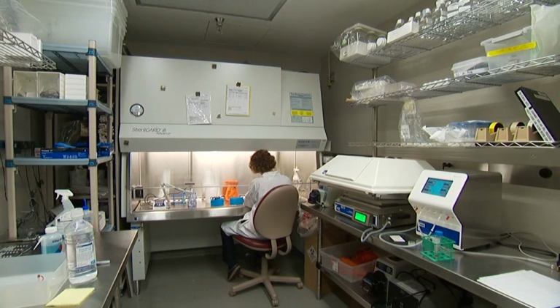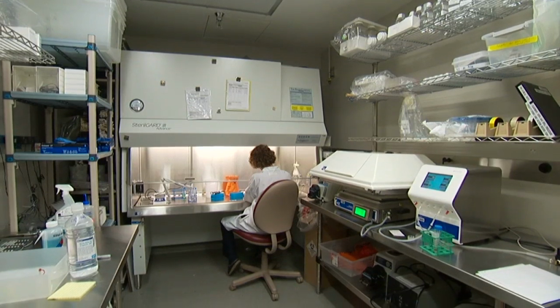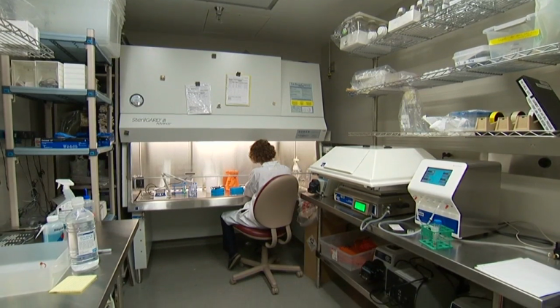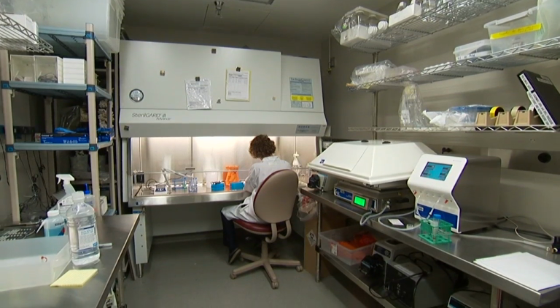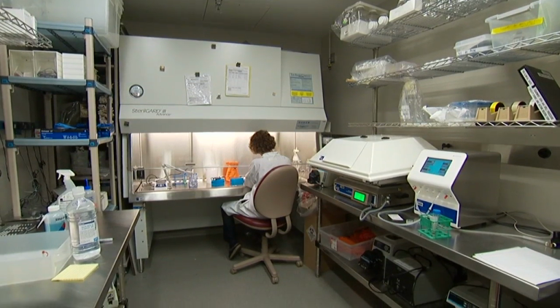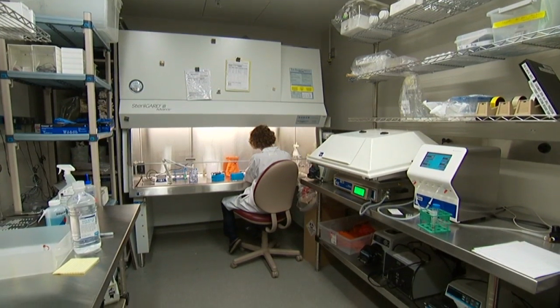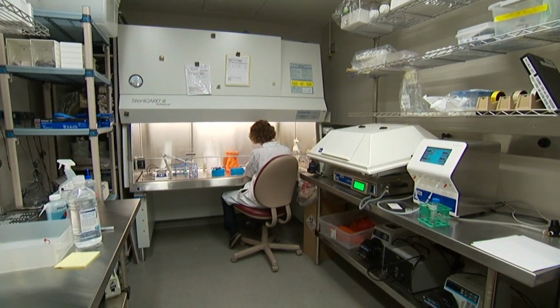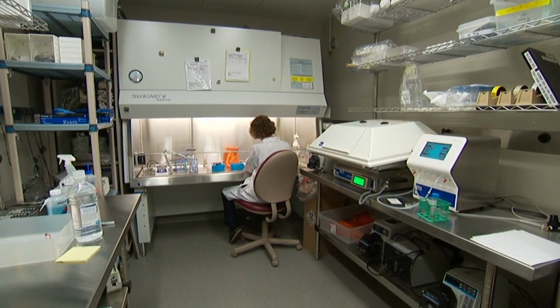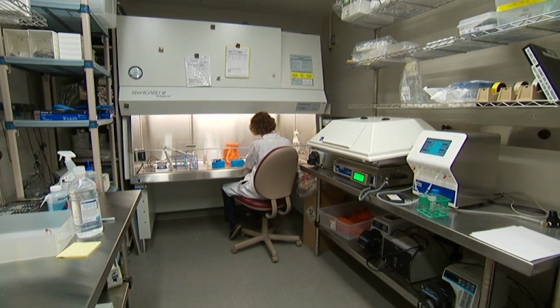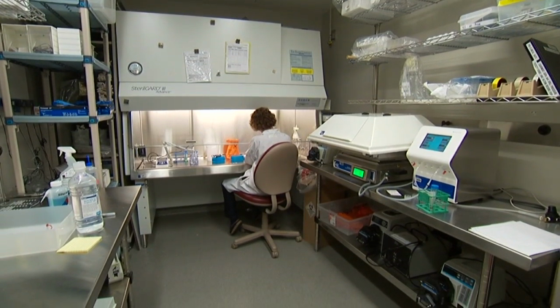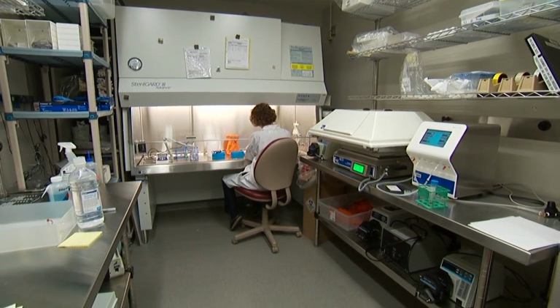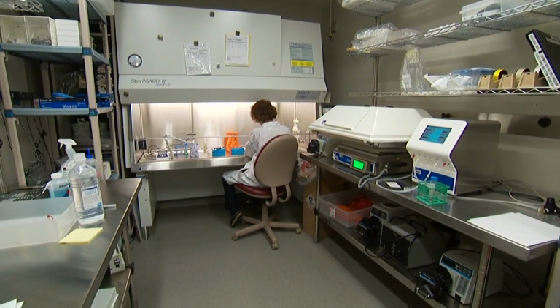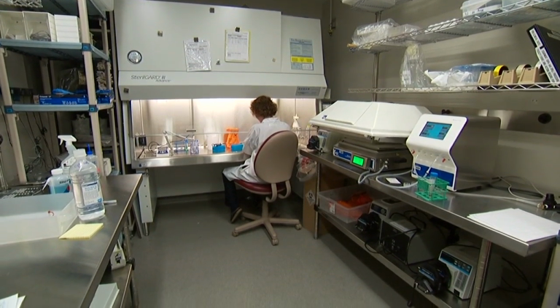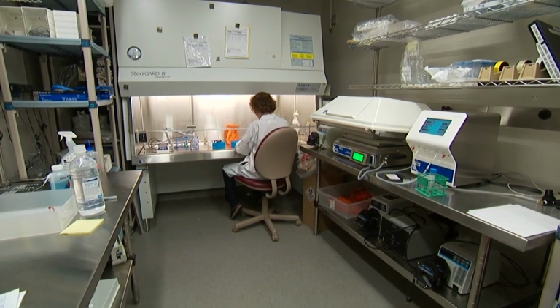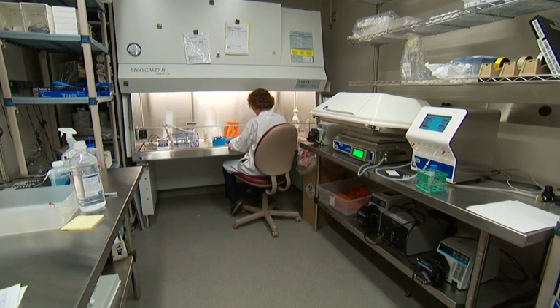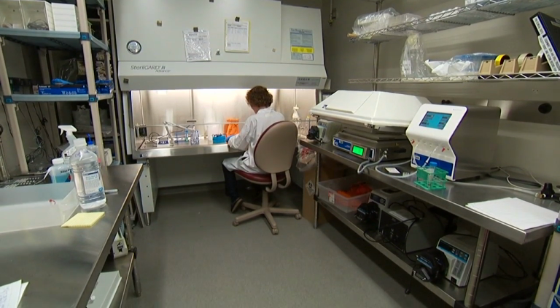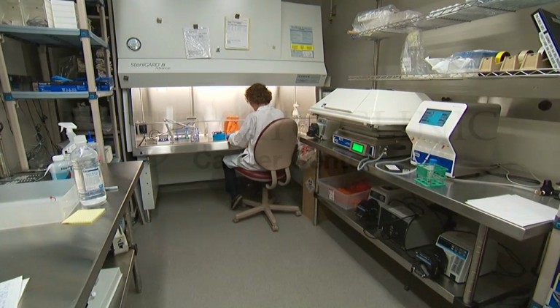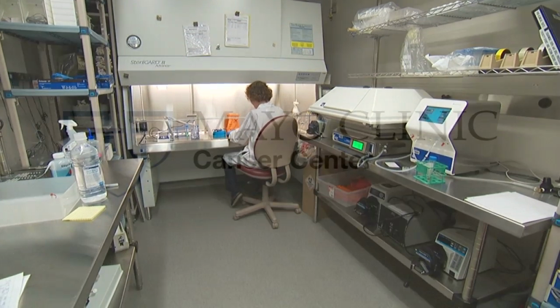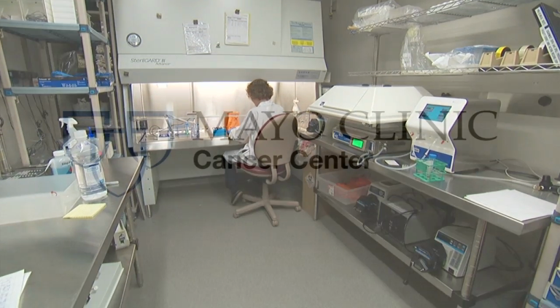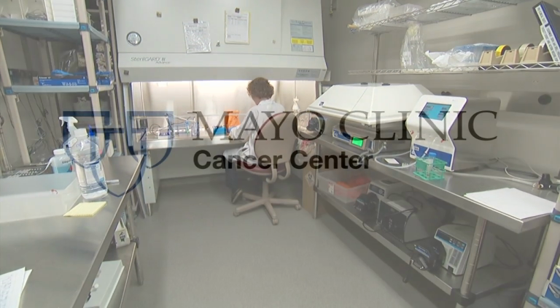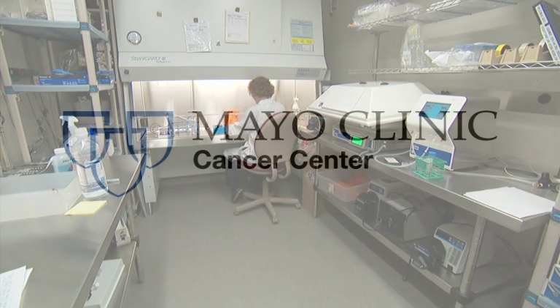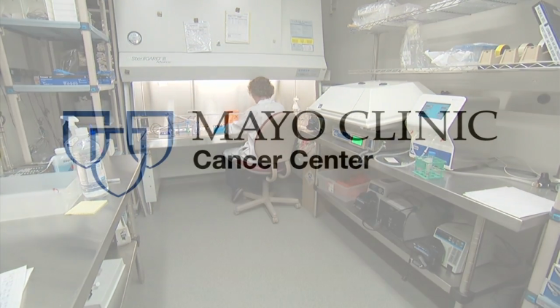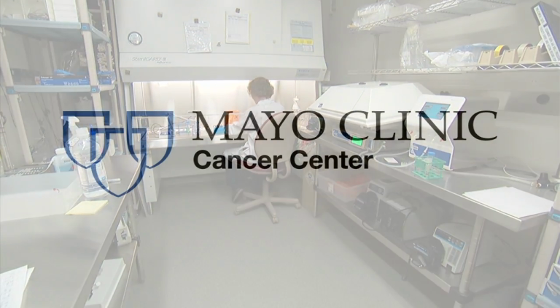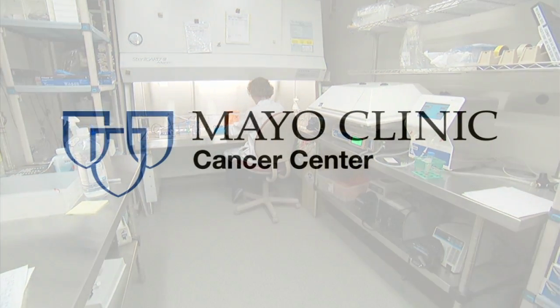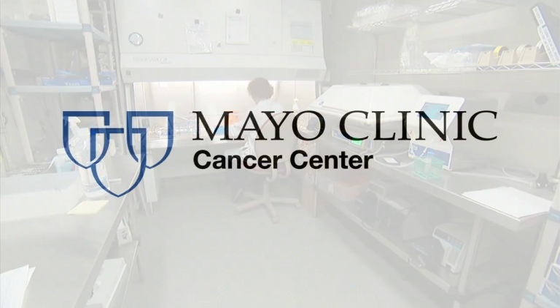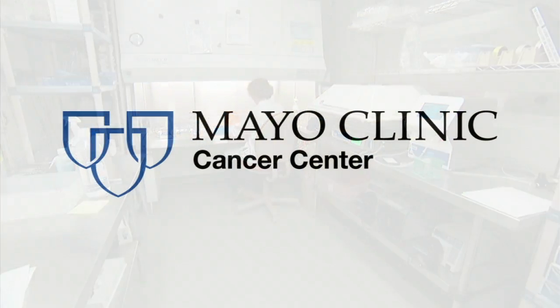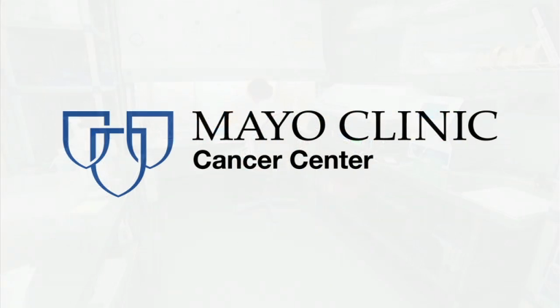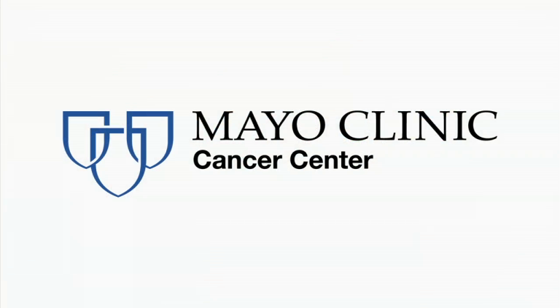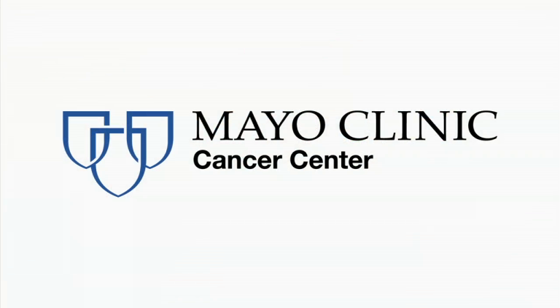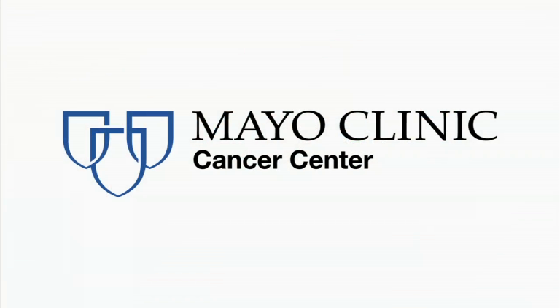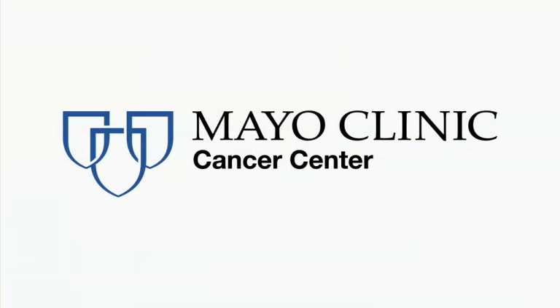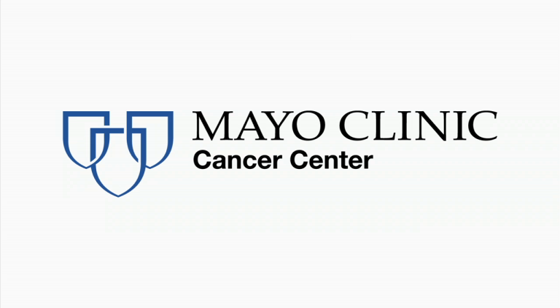The Shared Resource provides services to all three Mayo Clinic sites in Minnesota, Florida, and Arizona.